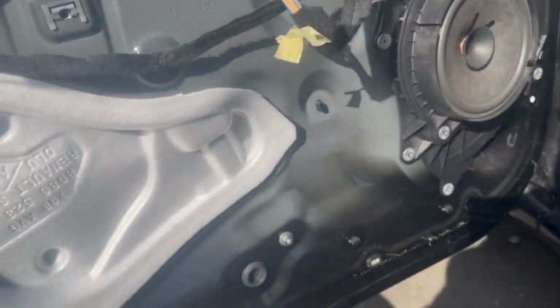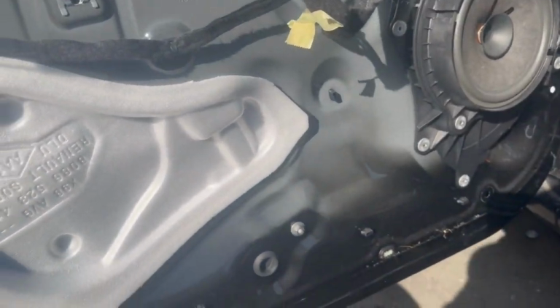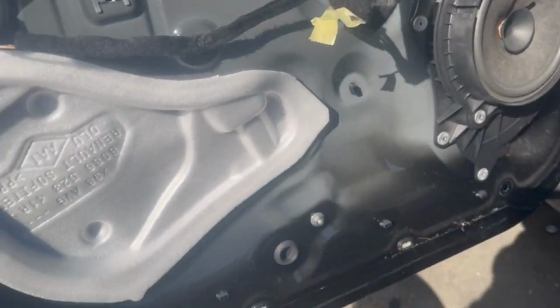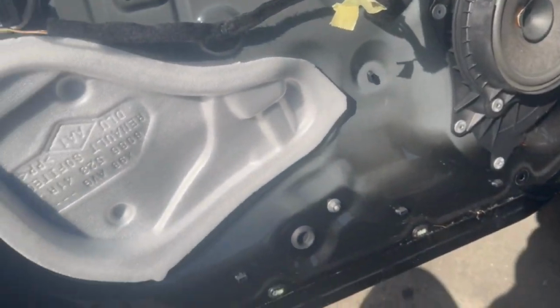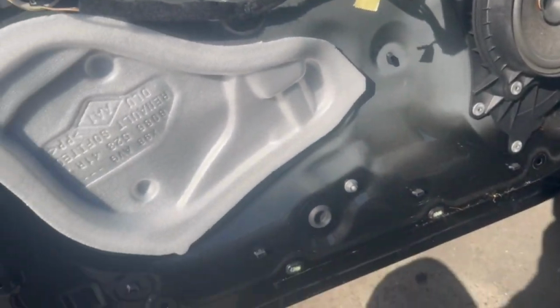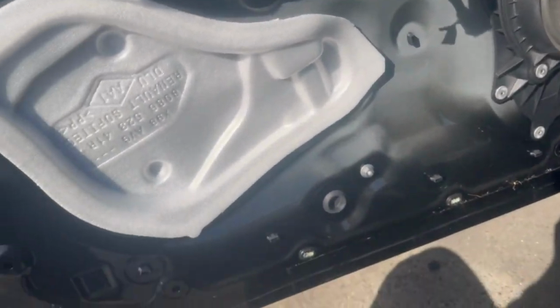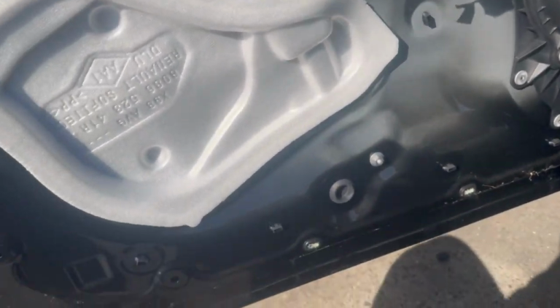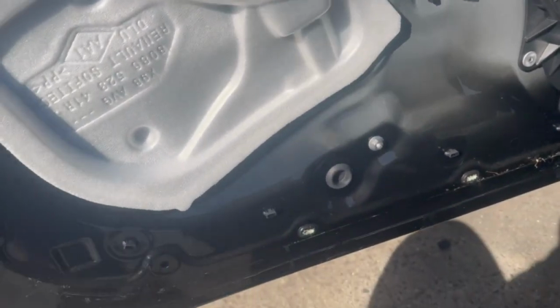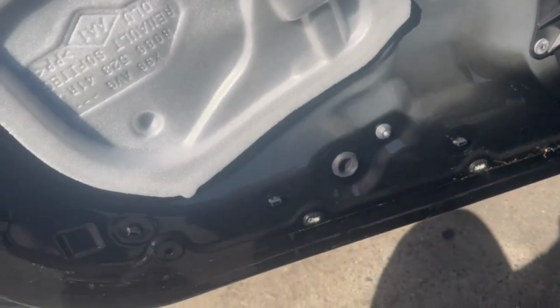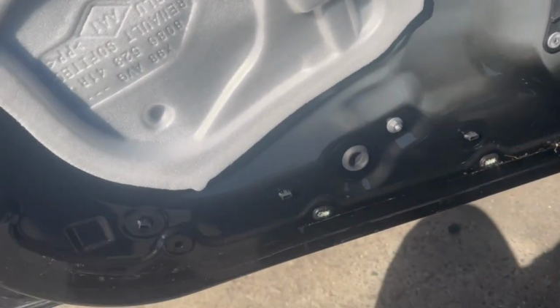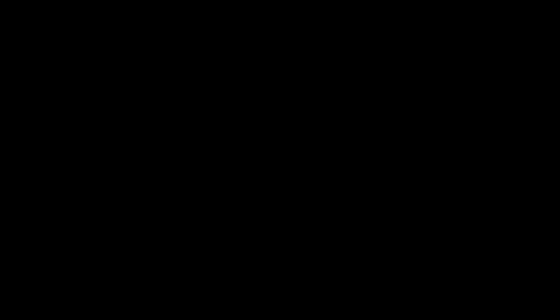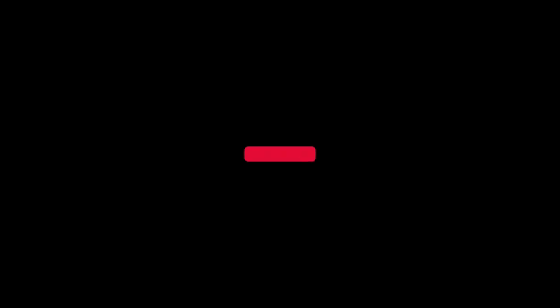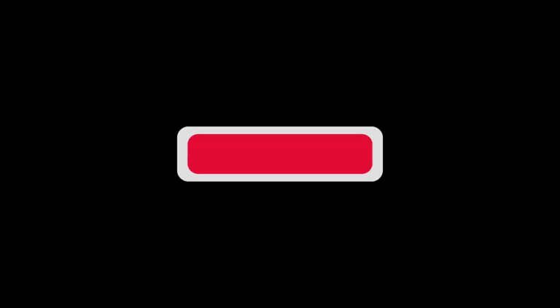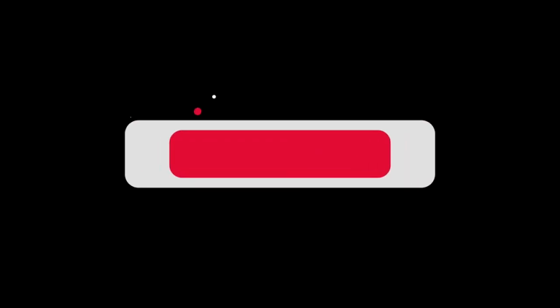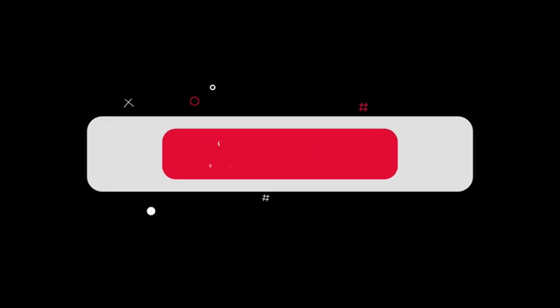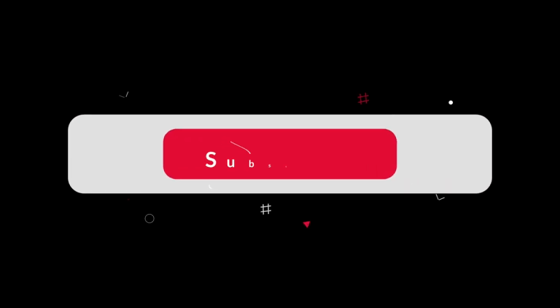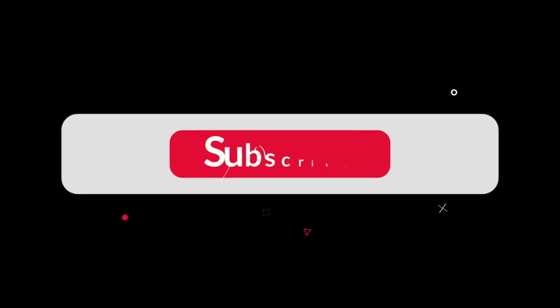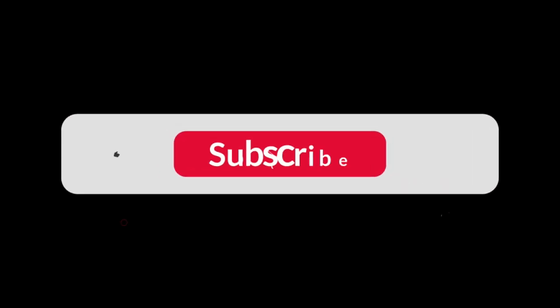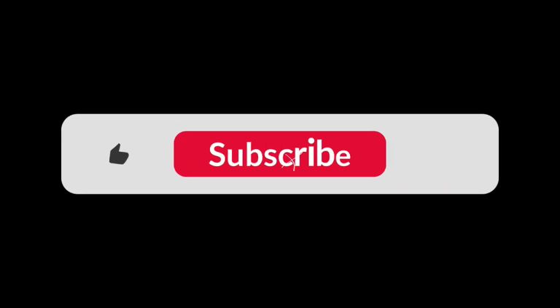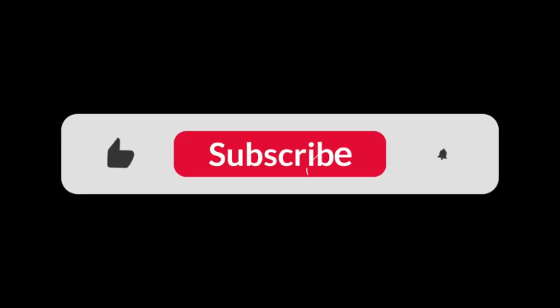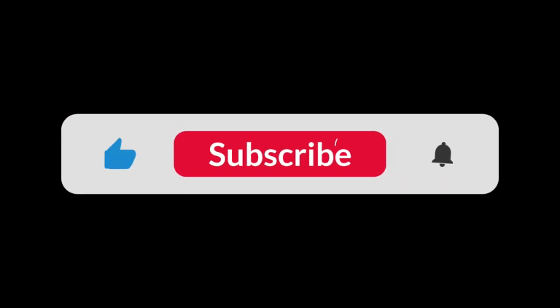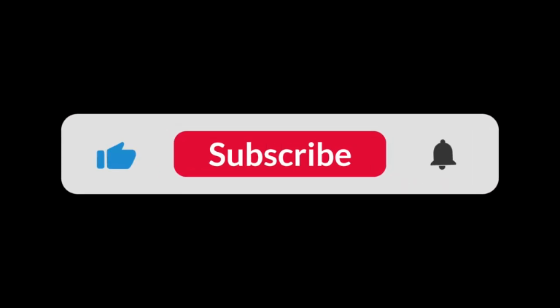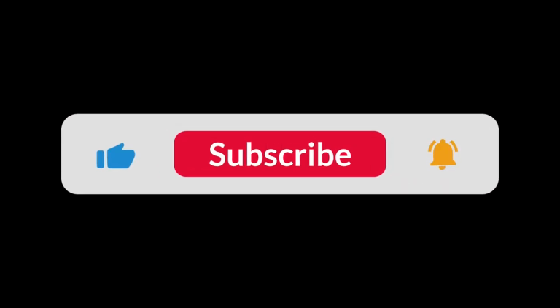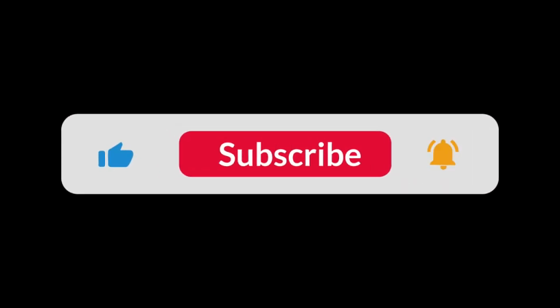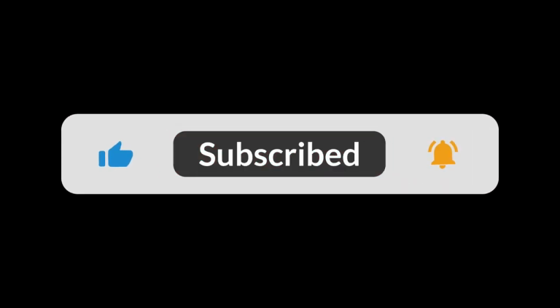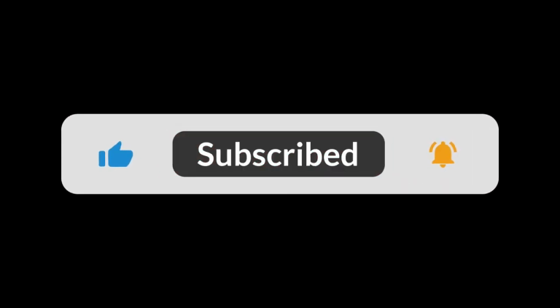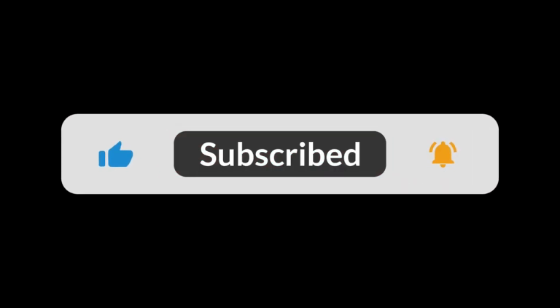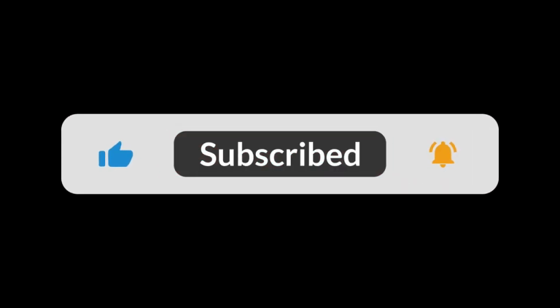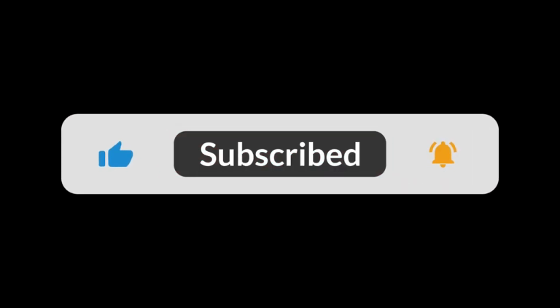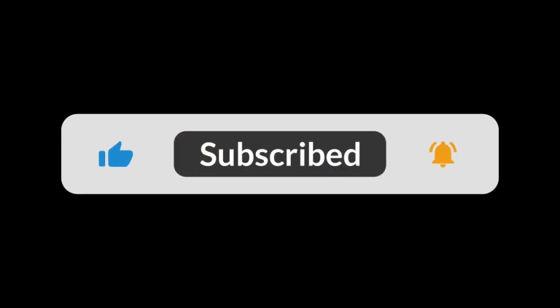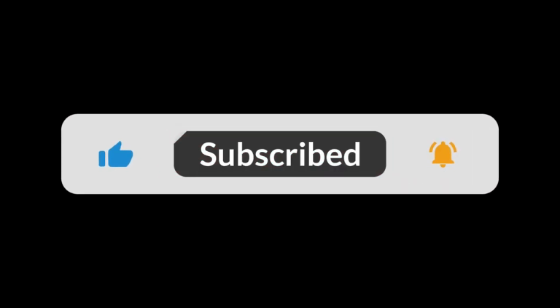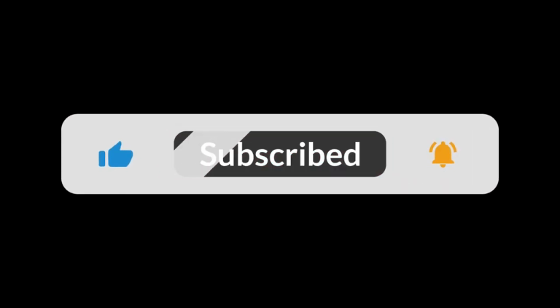Thank you for watching. I hope you found this video helpful. Please don't forget to like, comment, and subscribe to support the channel.